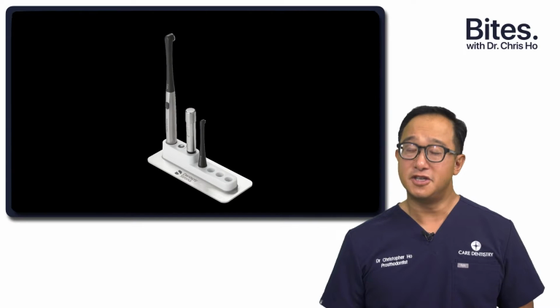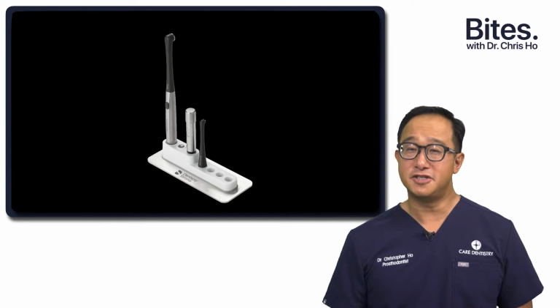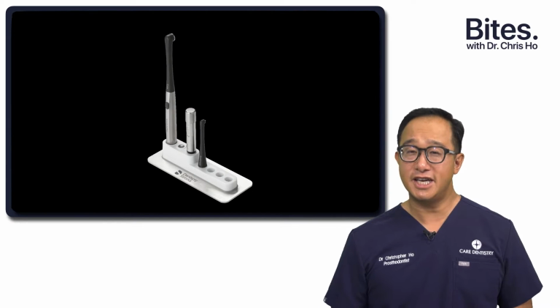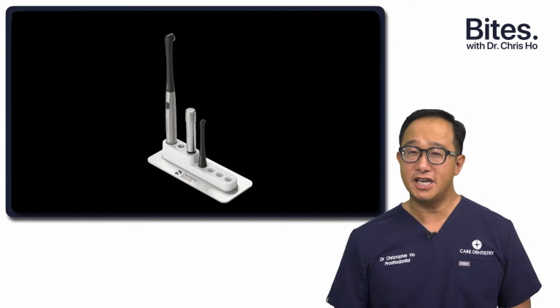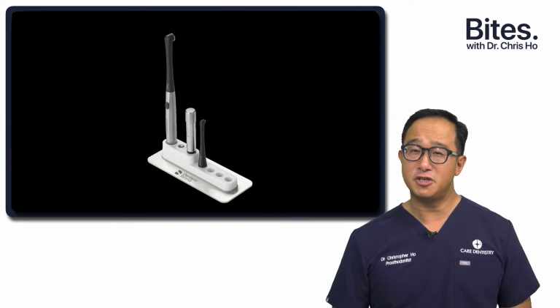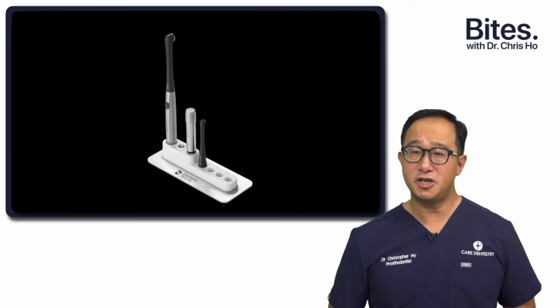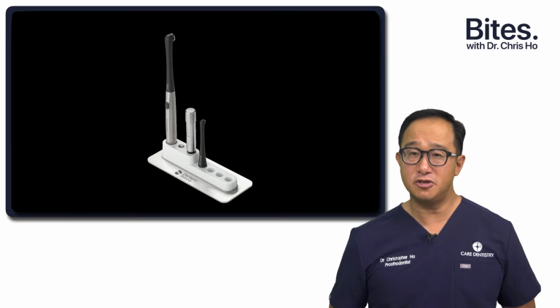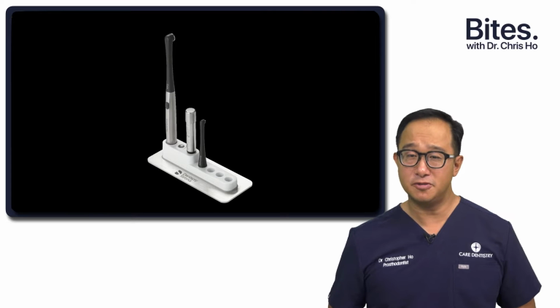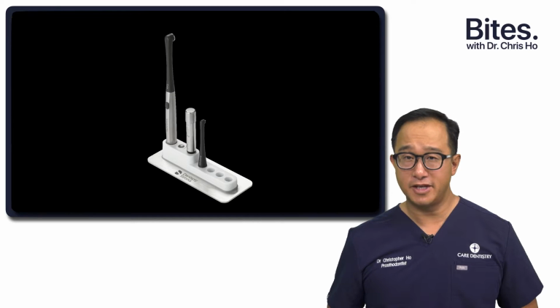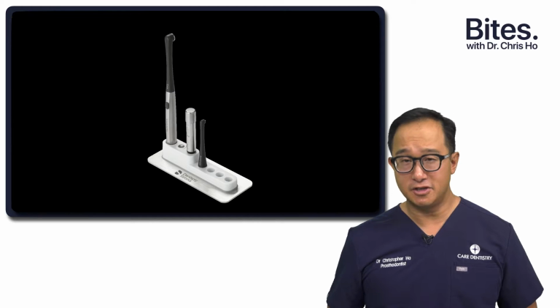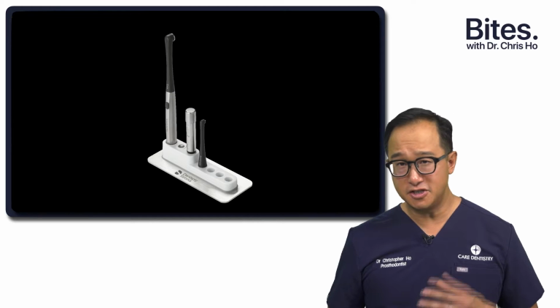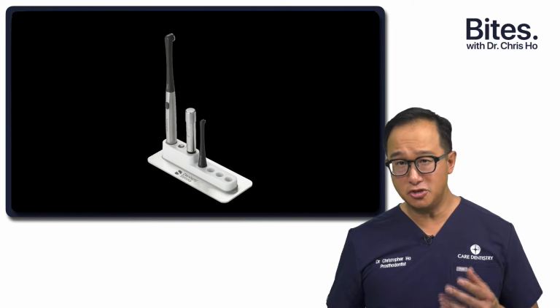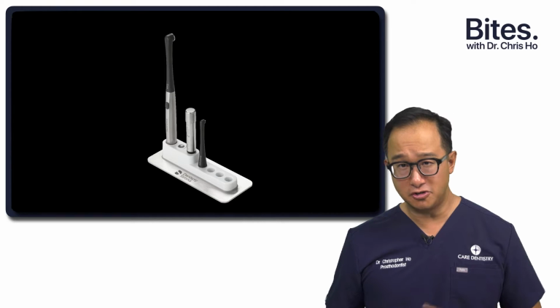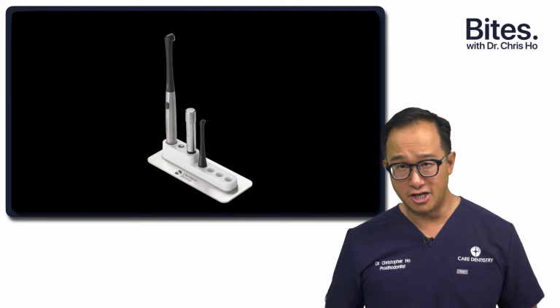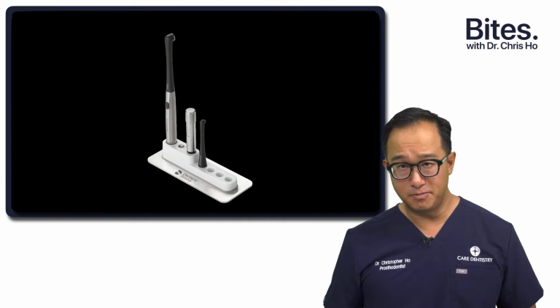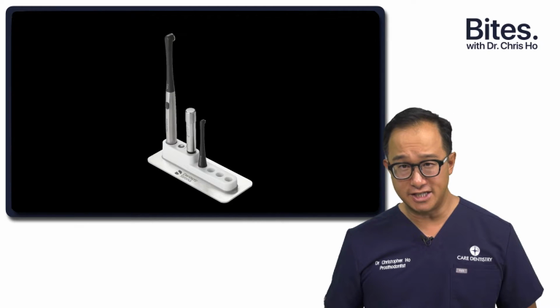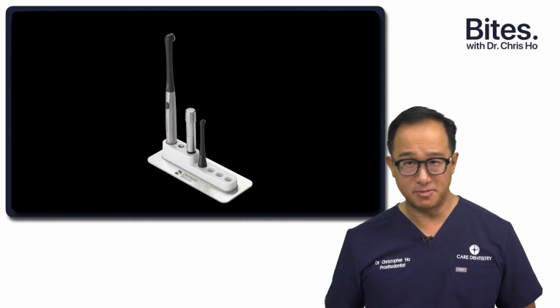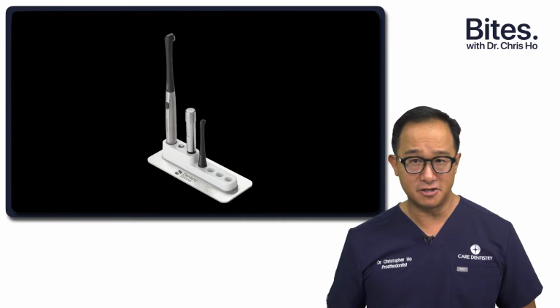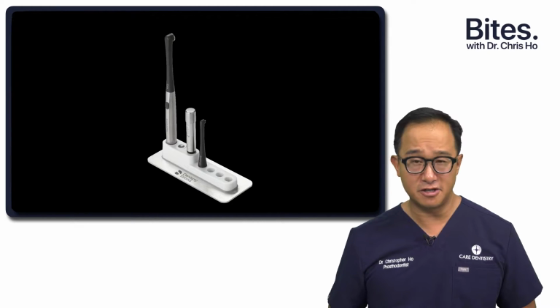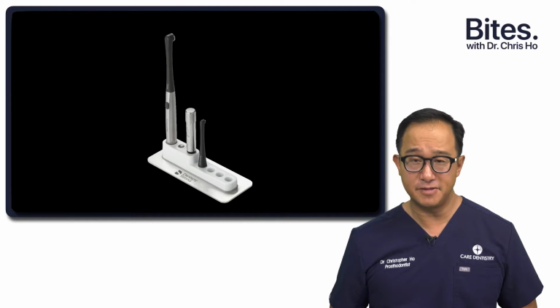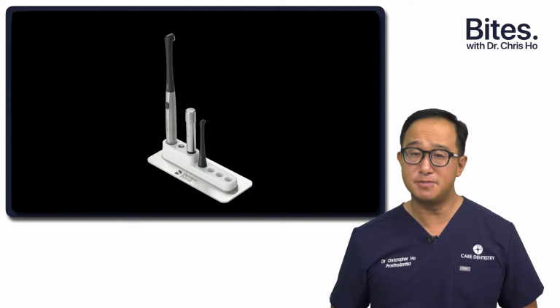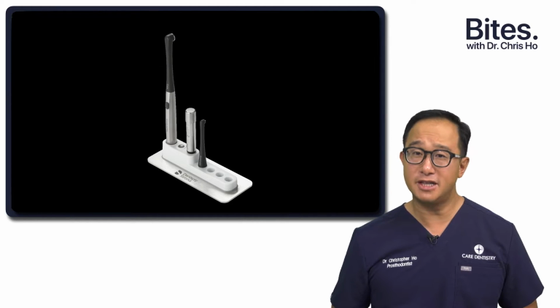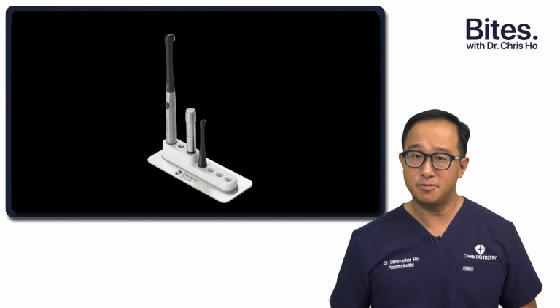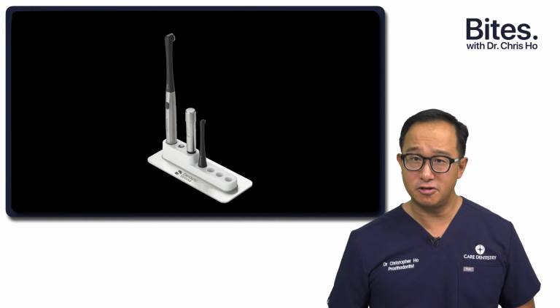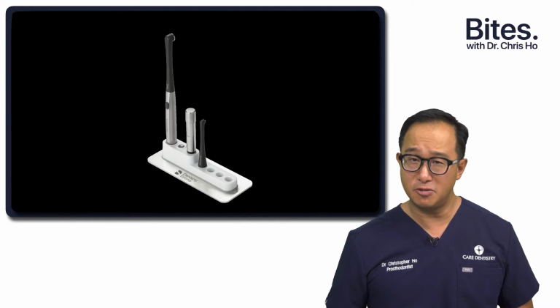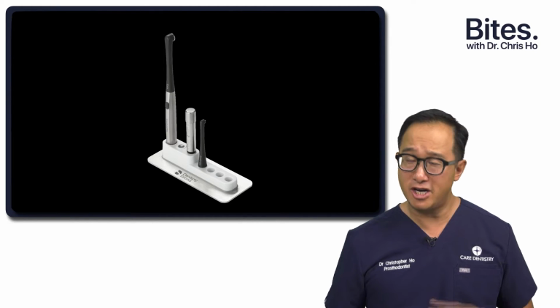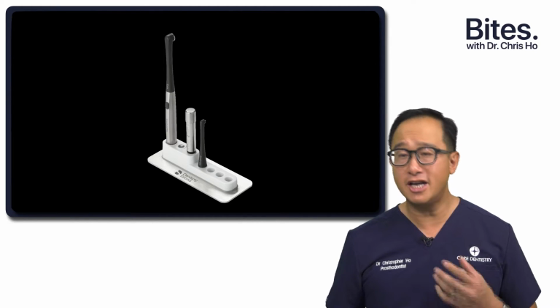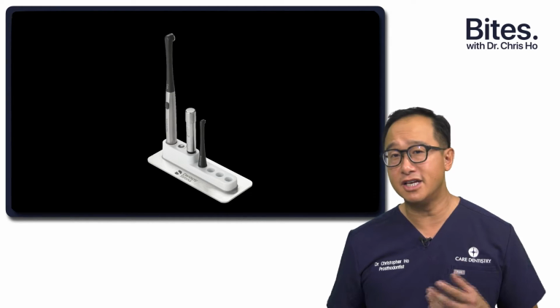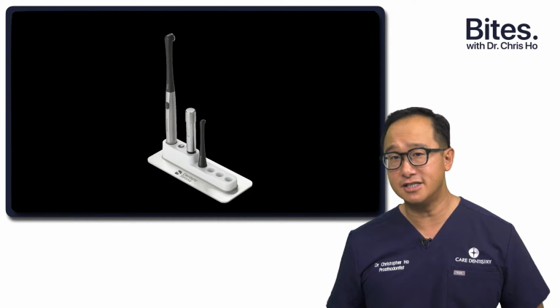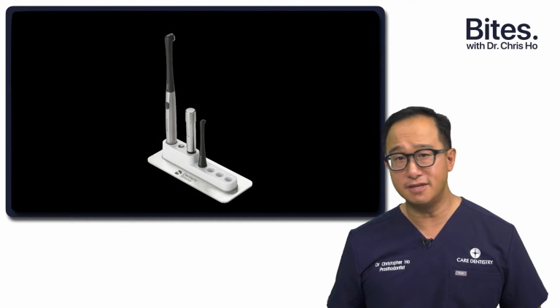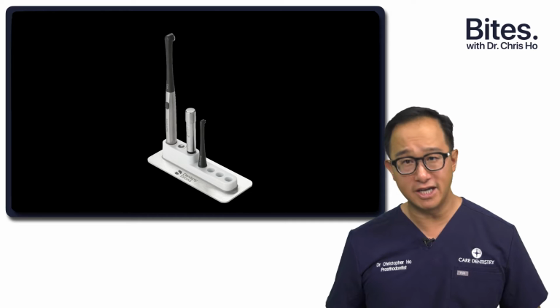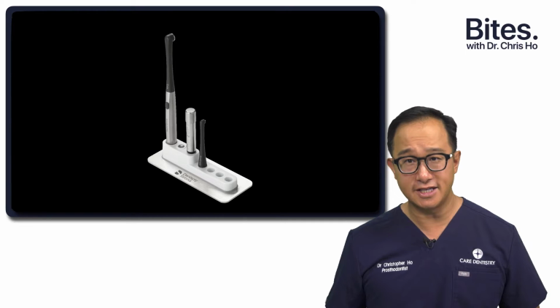Today, I want to show you this new curing light by Dentsply Sirona, the Smart Light Pro, and why I like it in my hands.